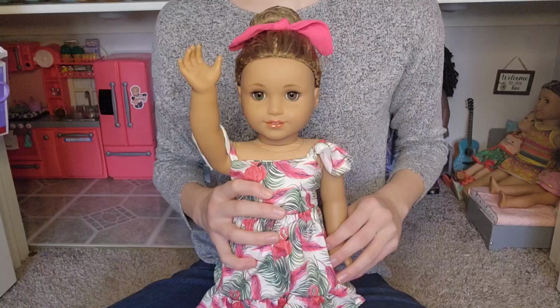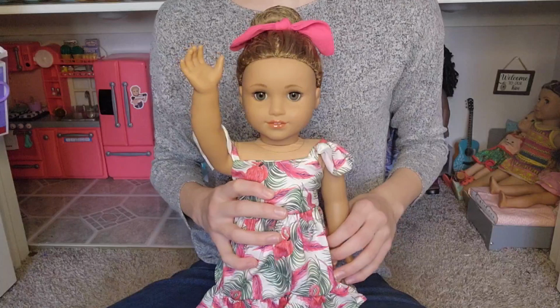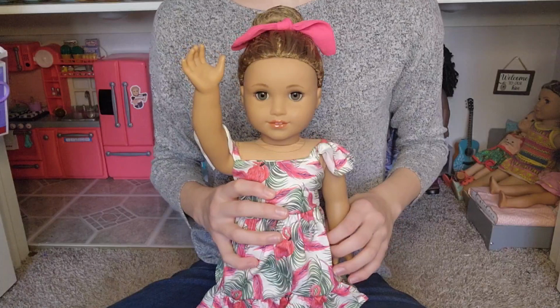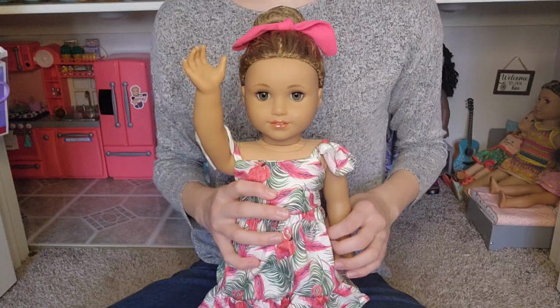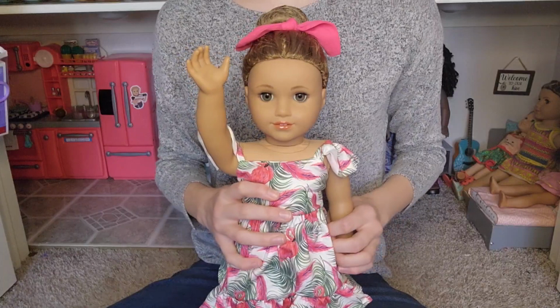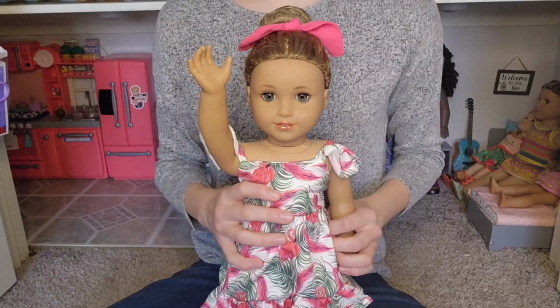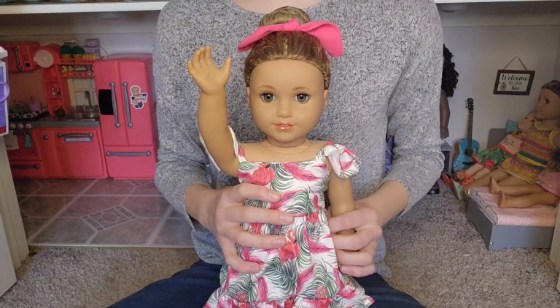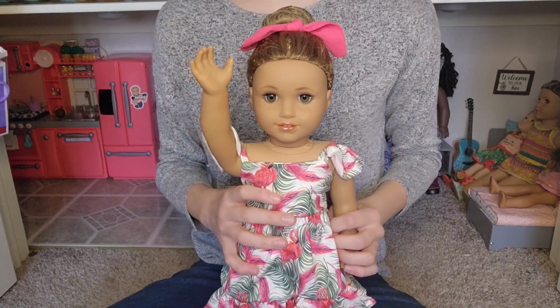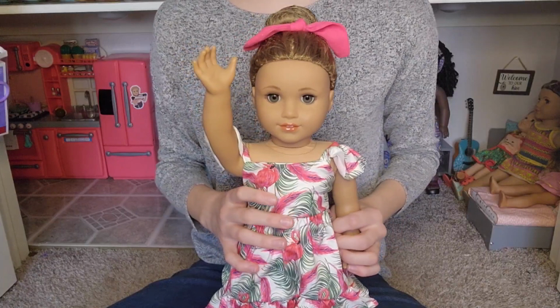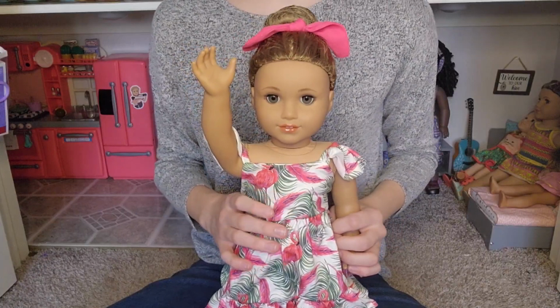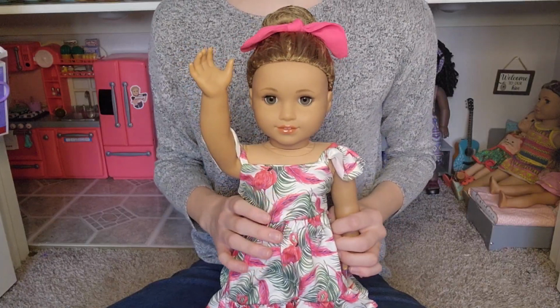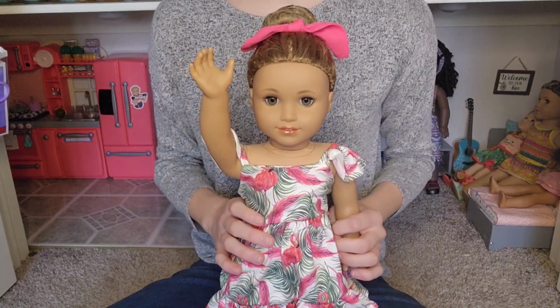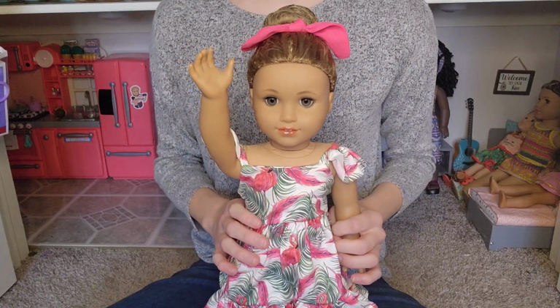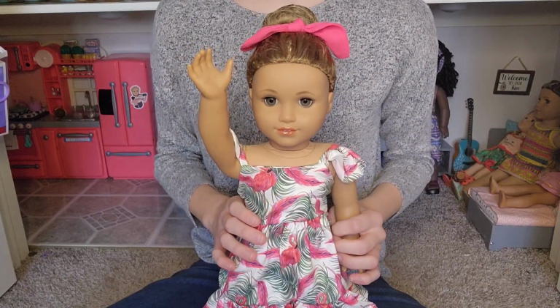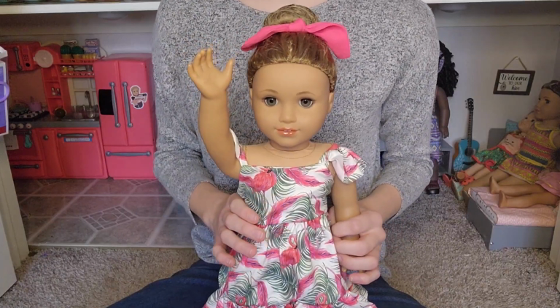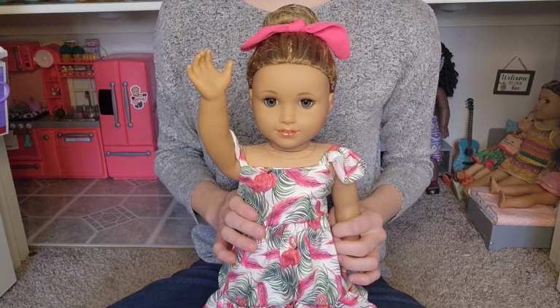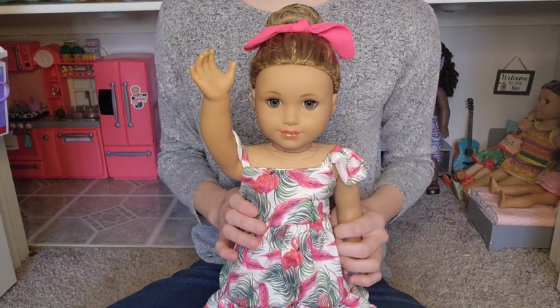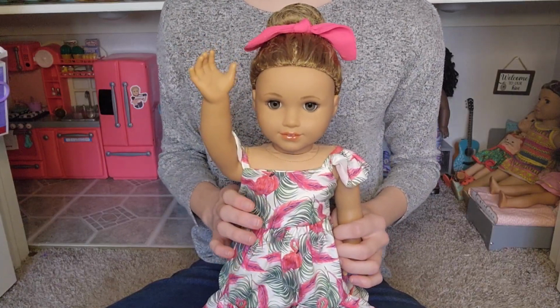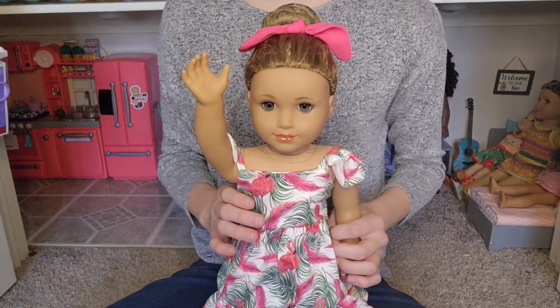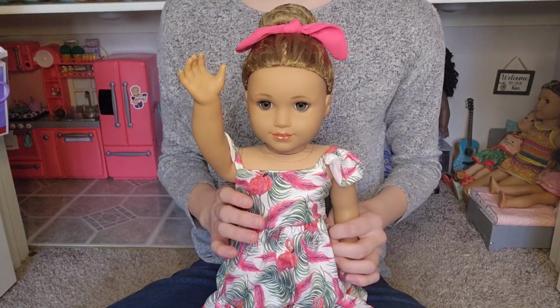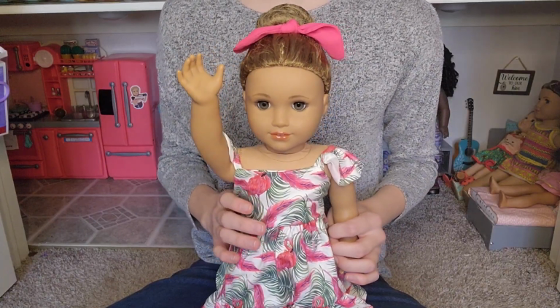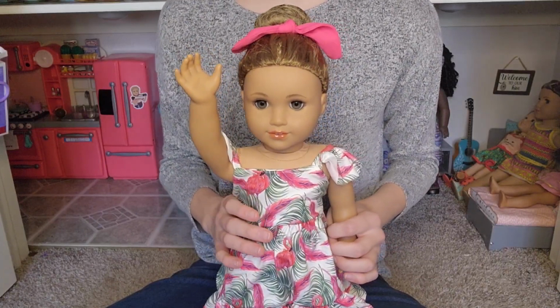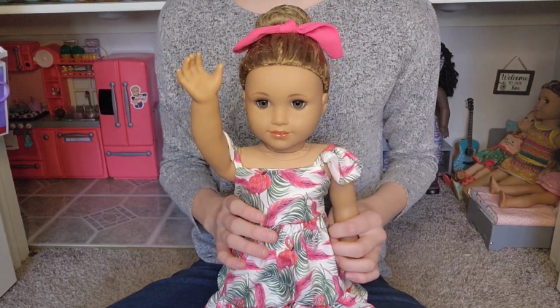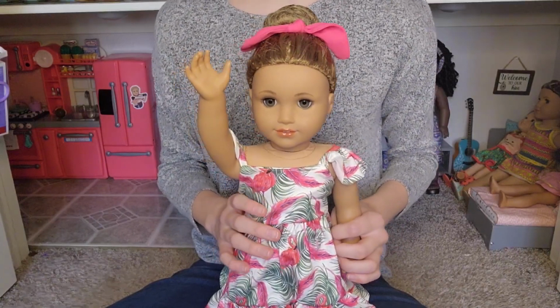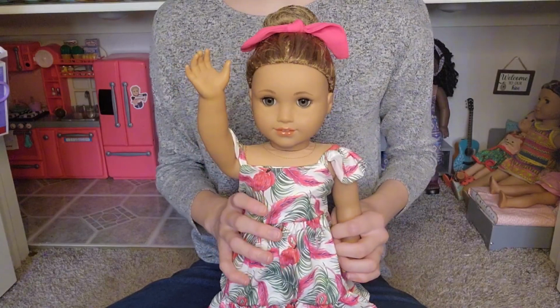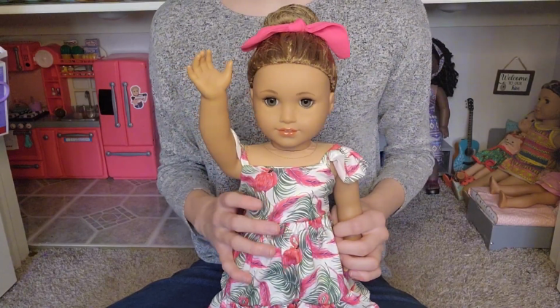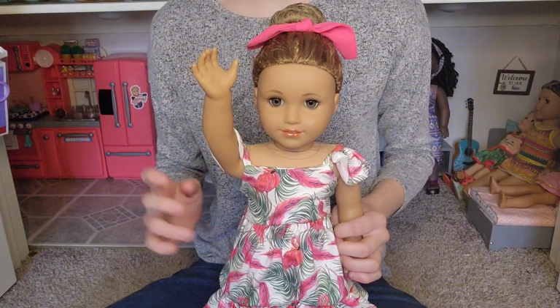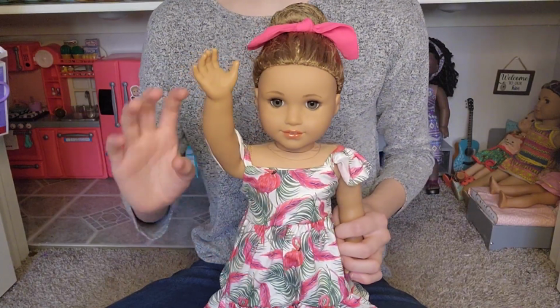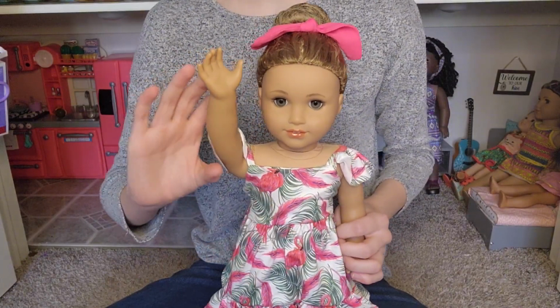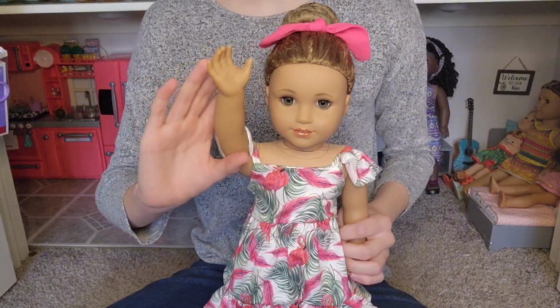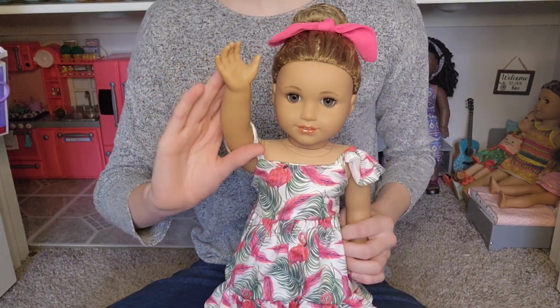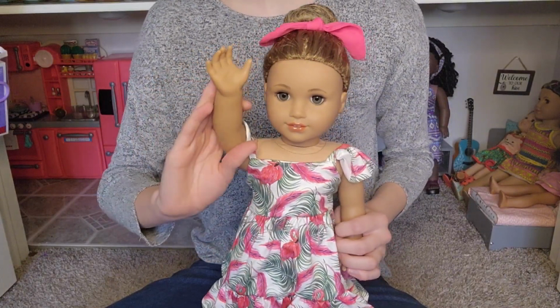Hey everyone, it's Sophia here, and welcome or welcome back to my American Girl Doll YouTube channel, AG Bliss.